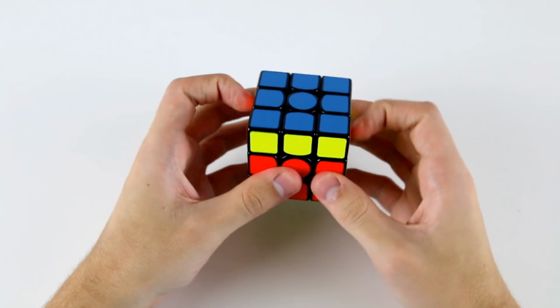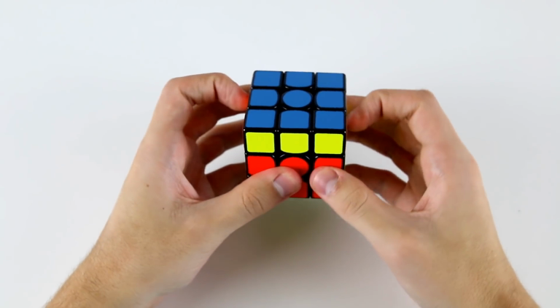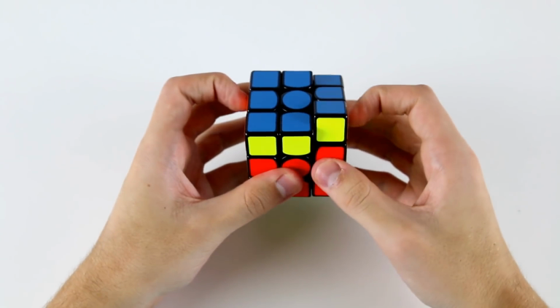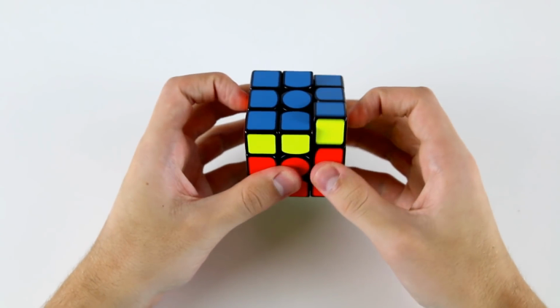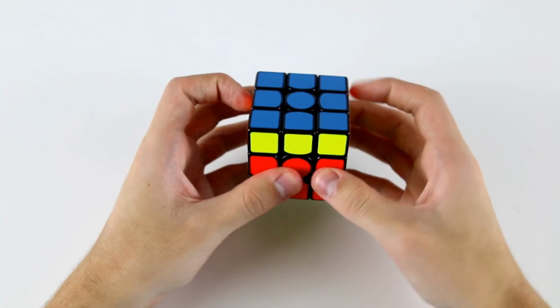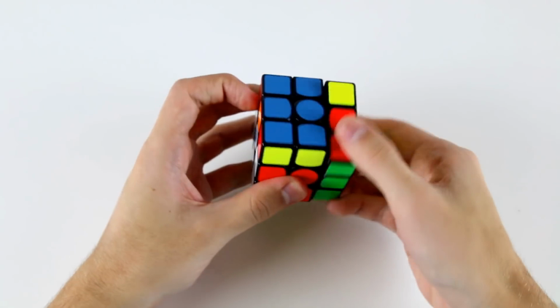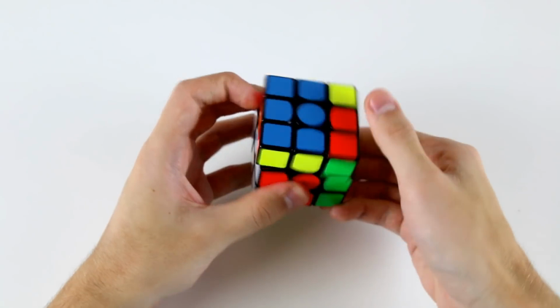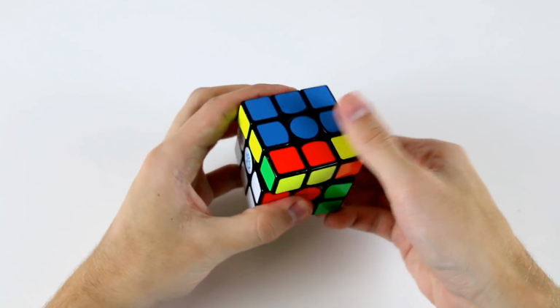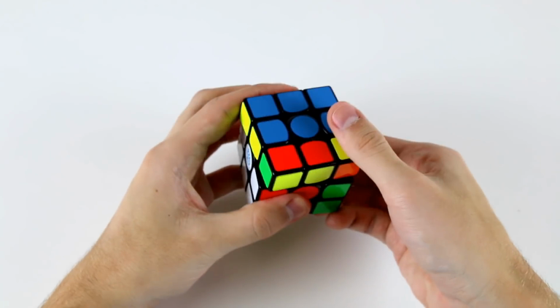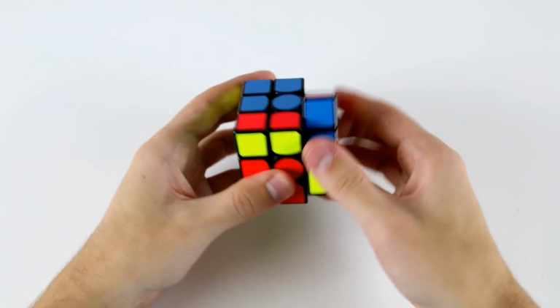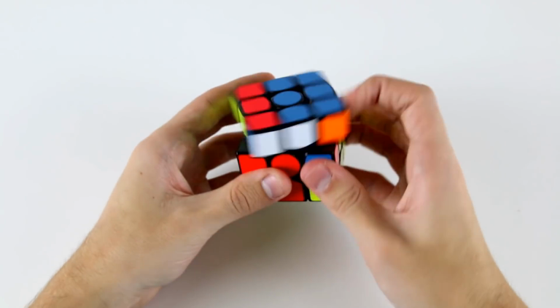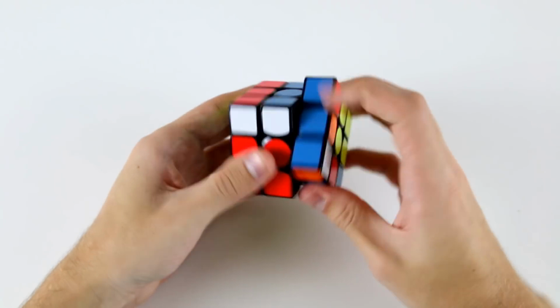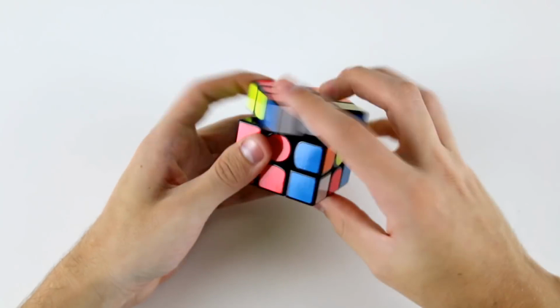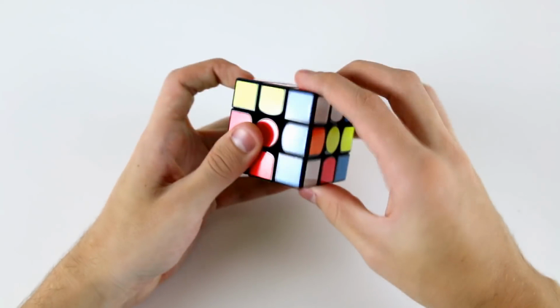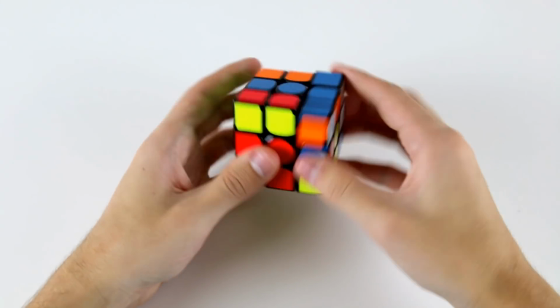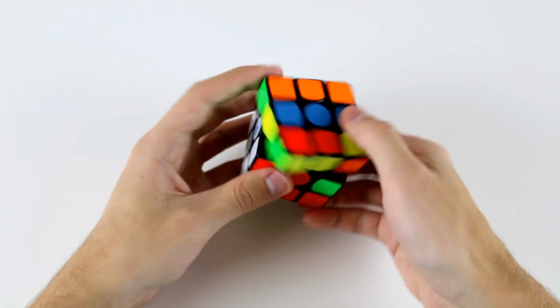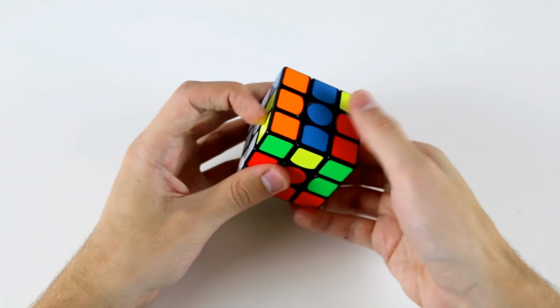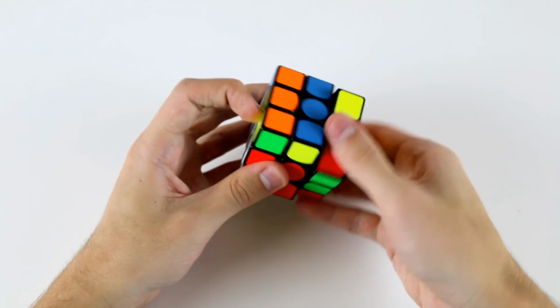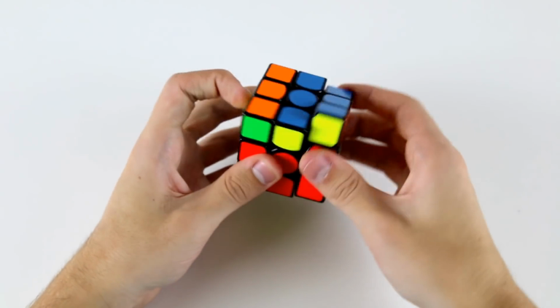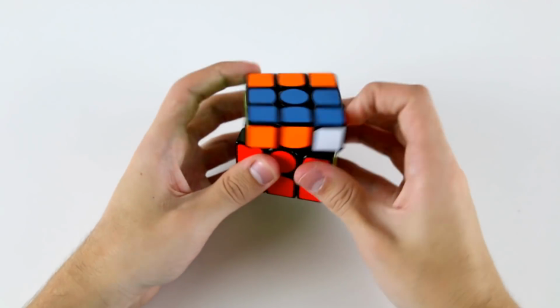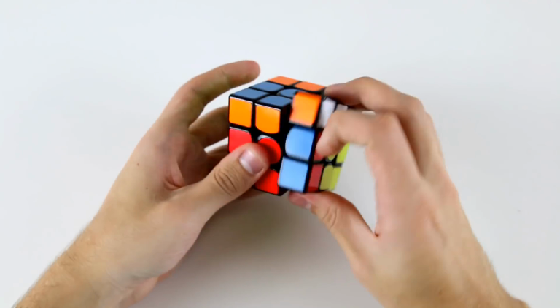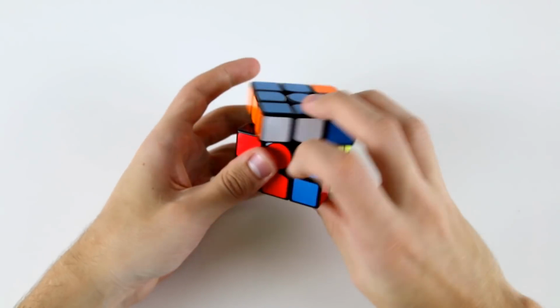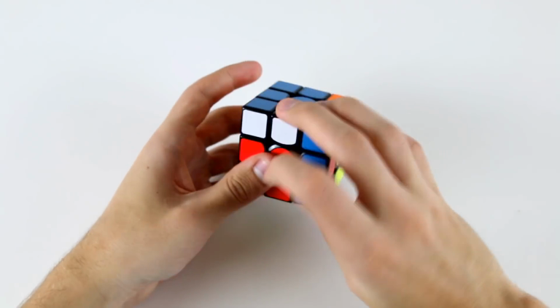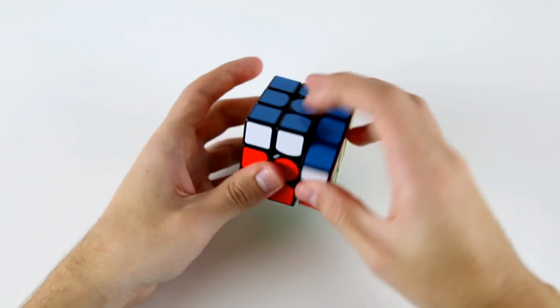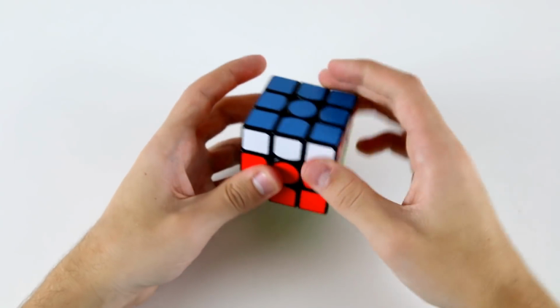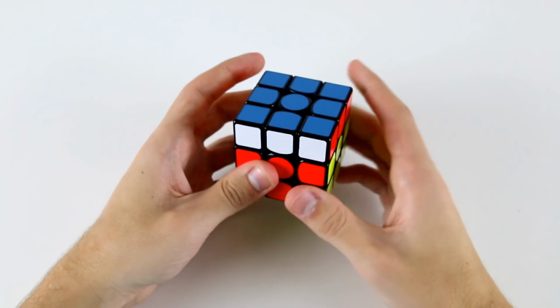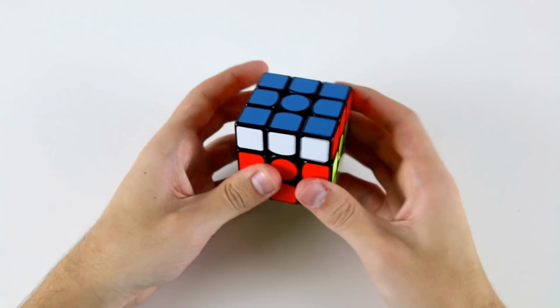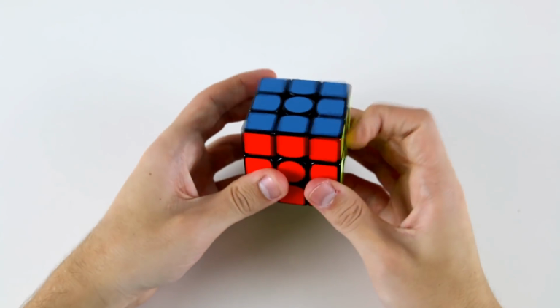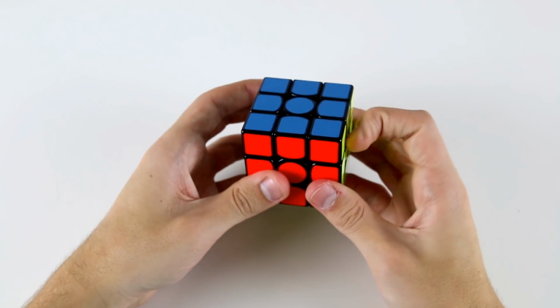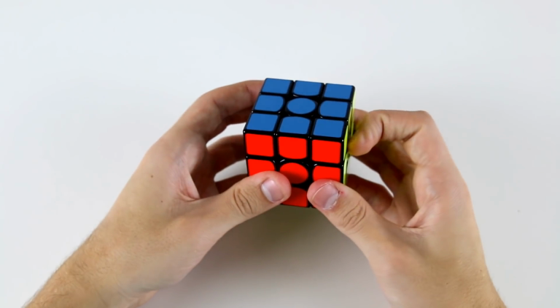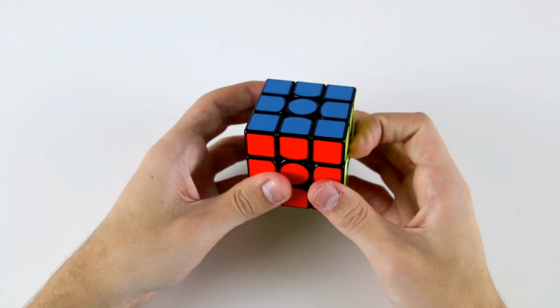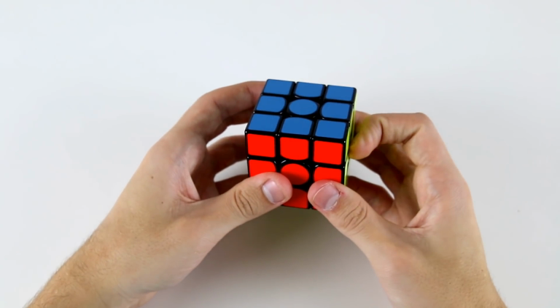Then I can do OLL+CP and then from this position I'll do the U perm.